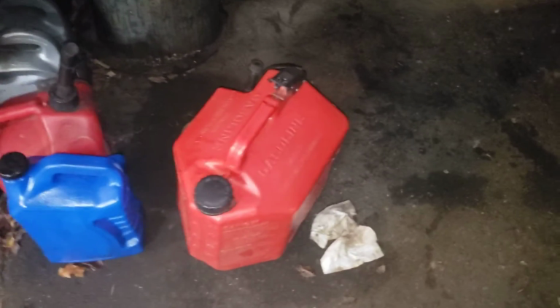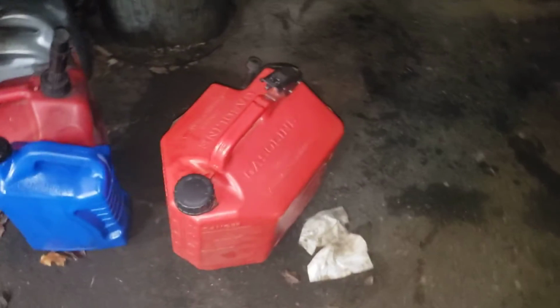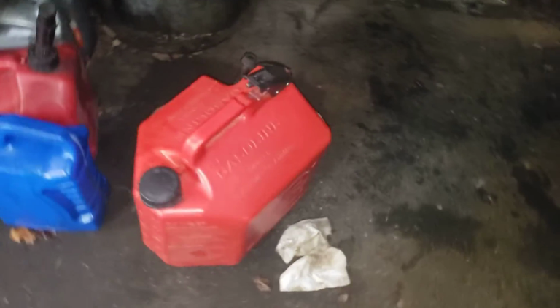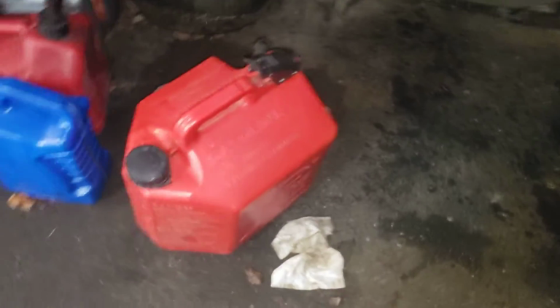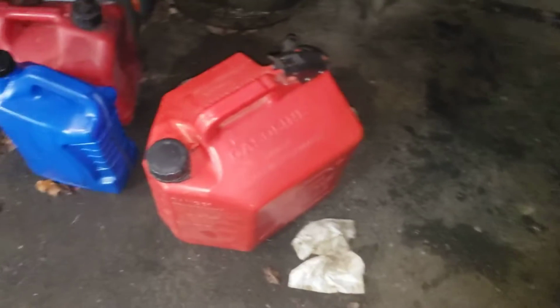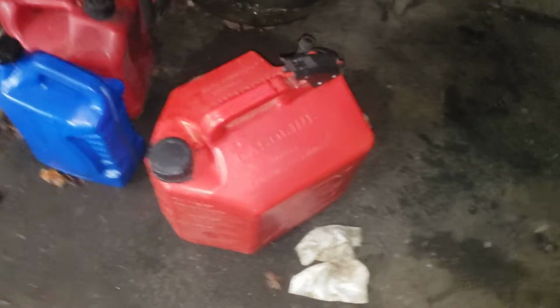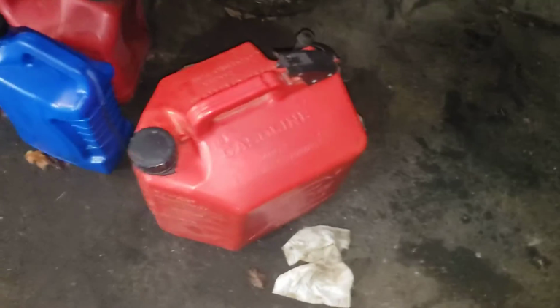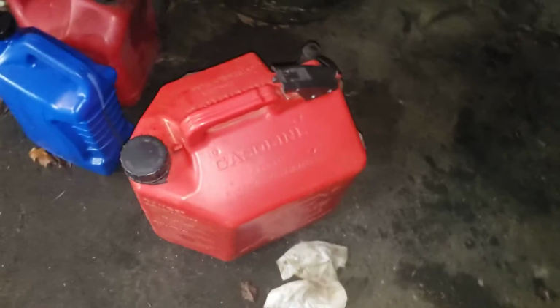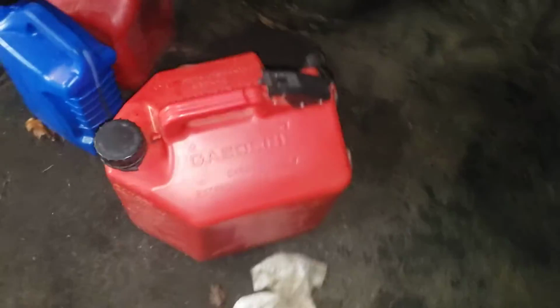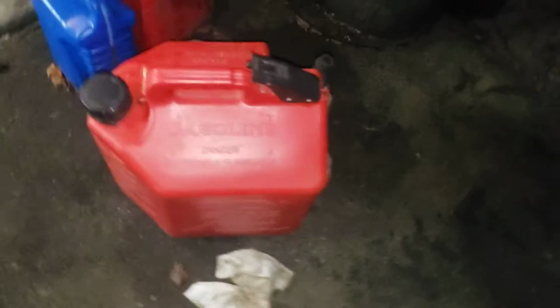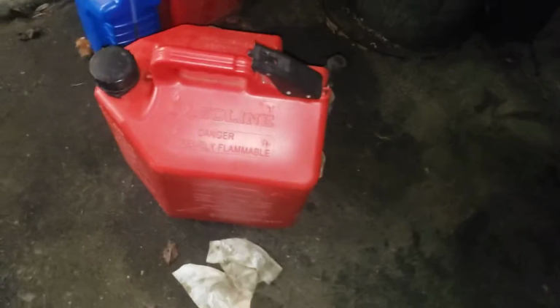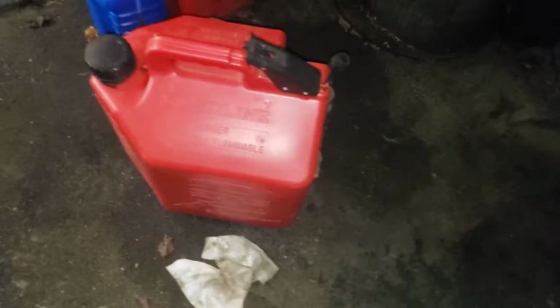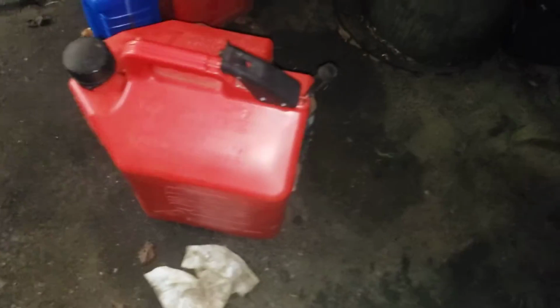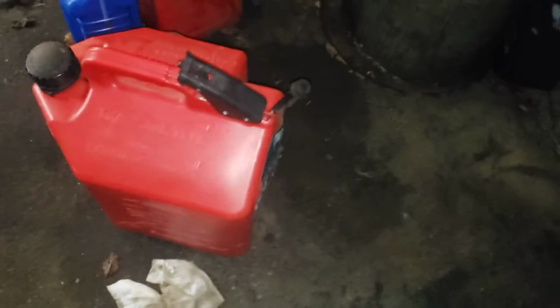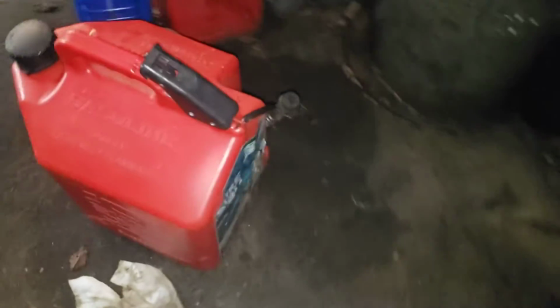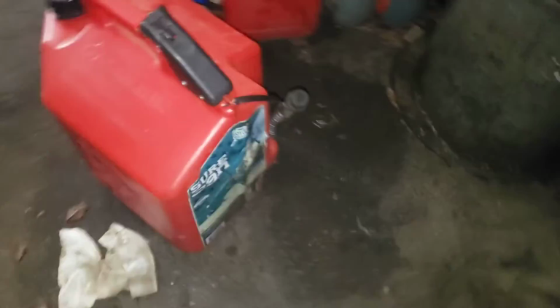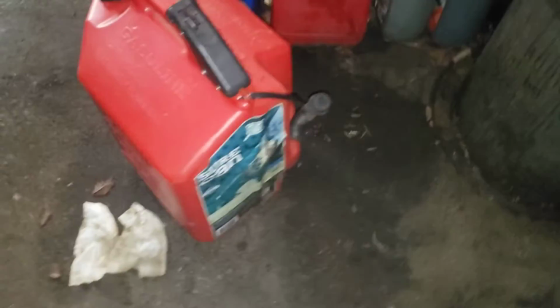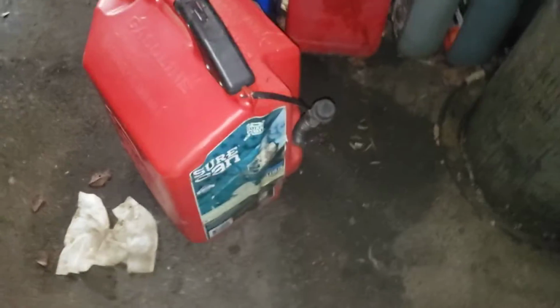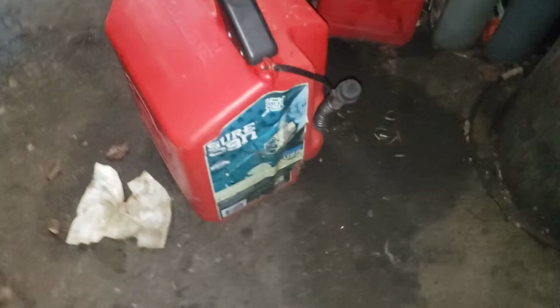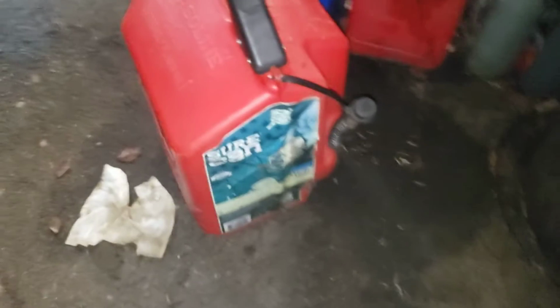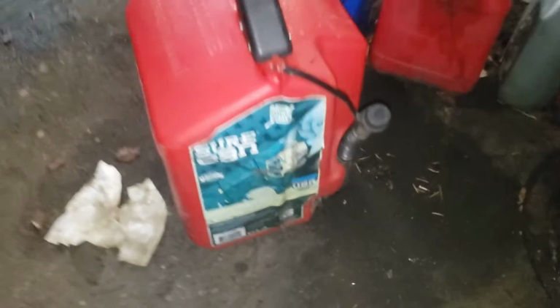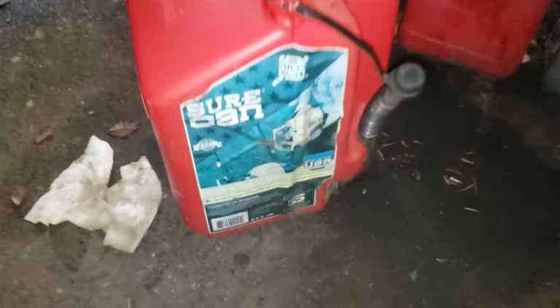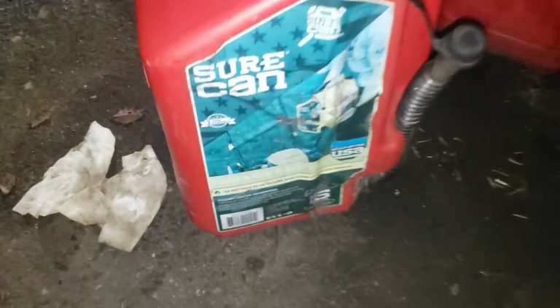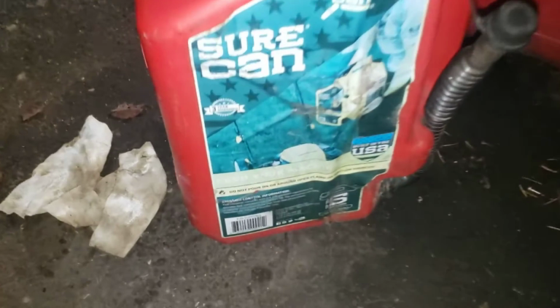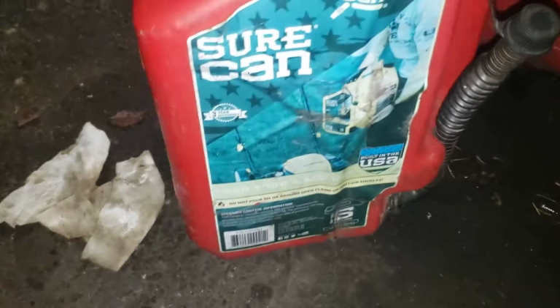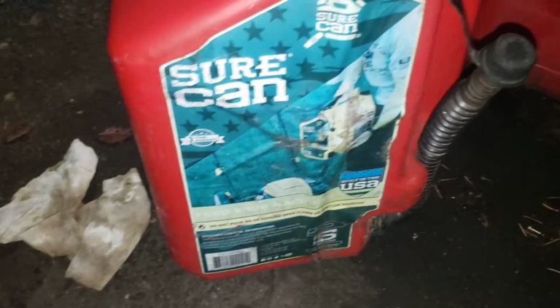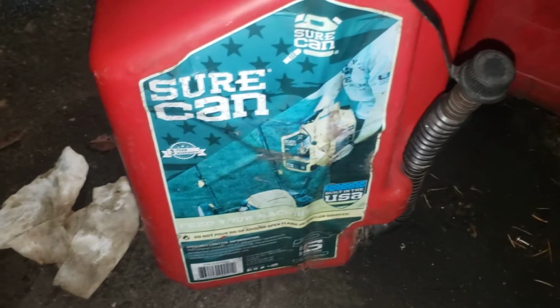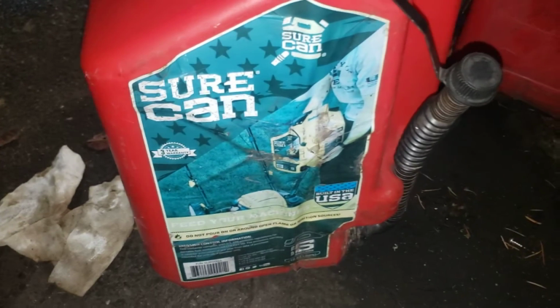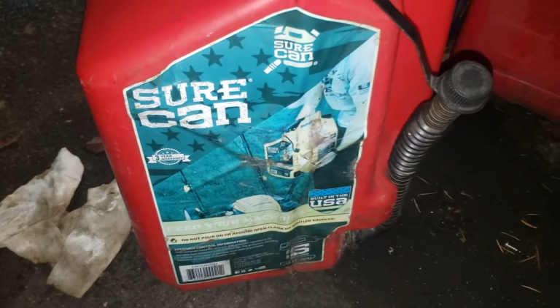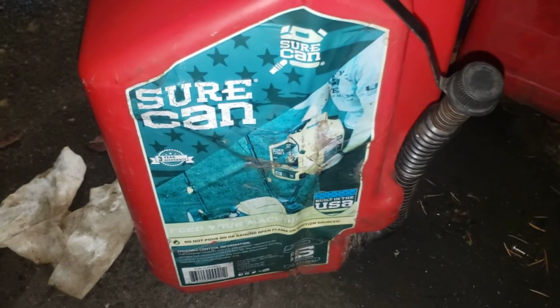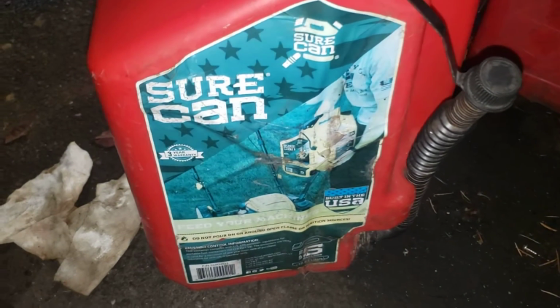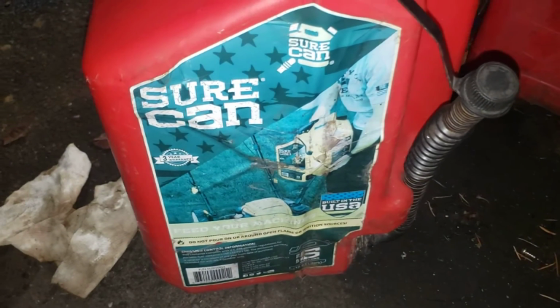I forgot to tell you how much I enjoy this can. I've been using this can for about a year now.